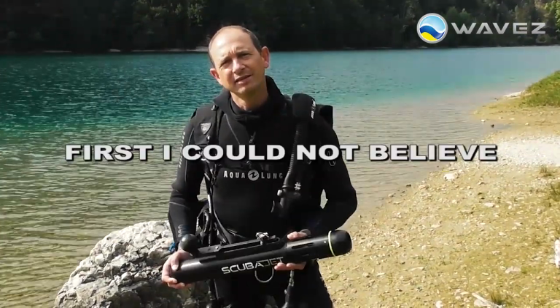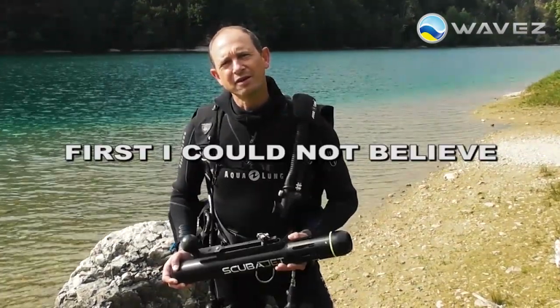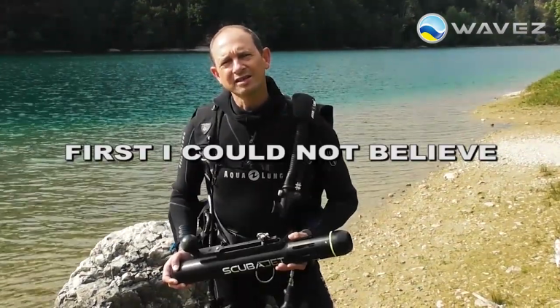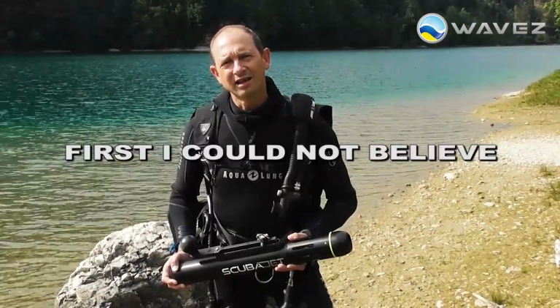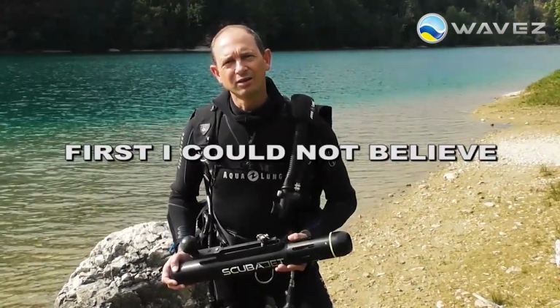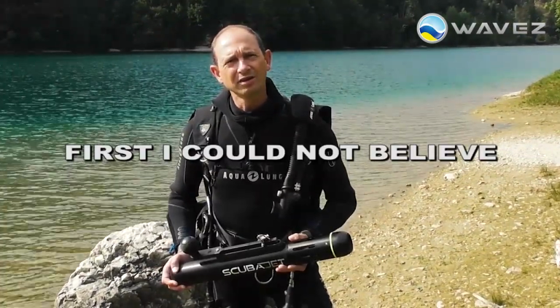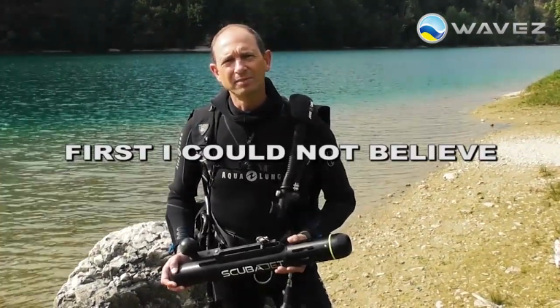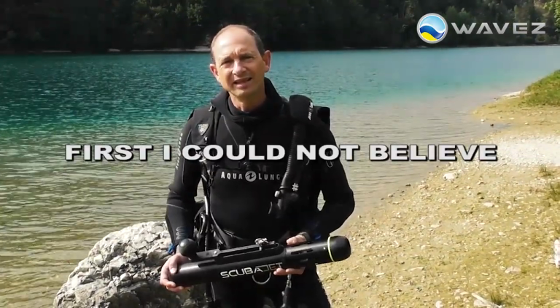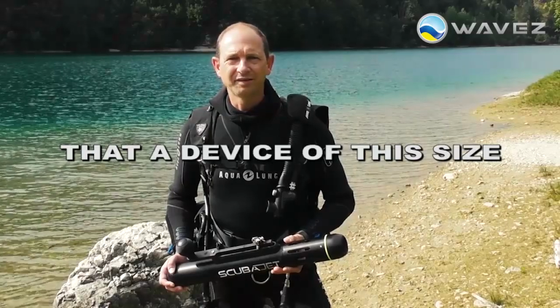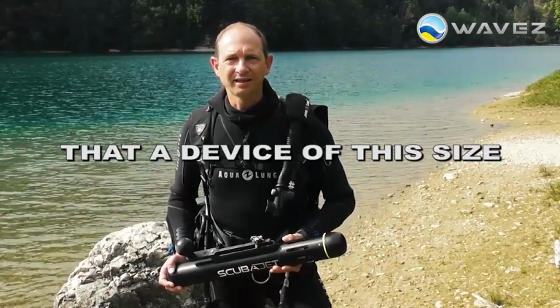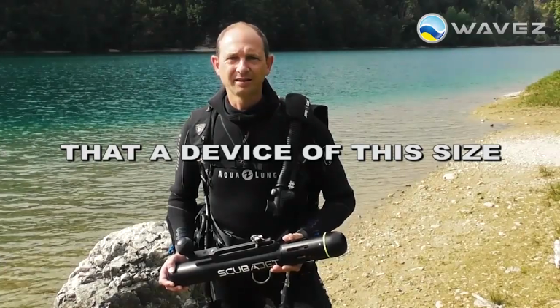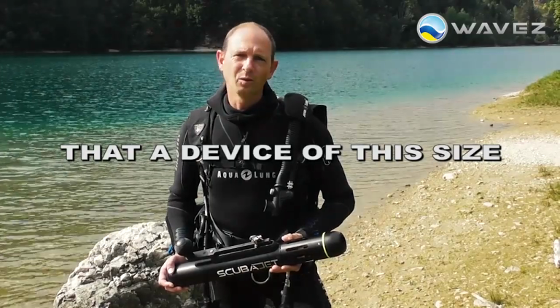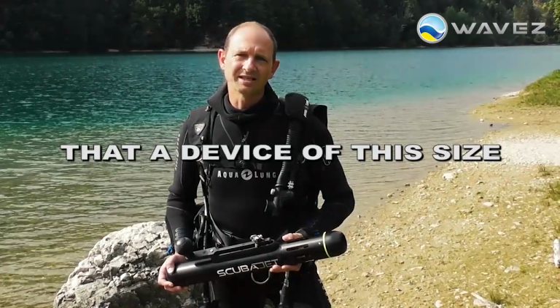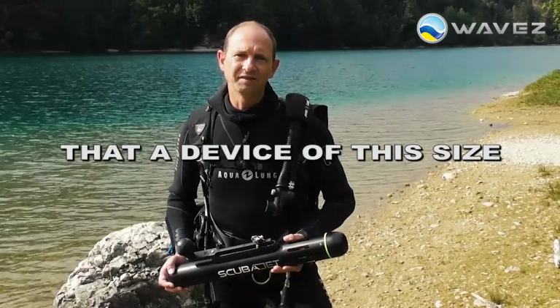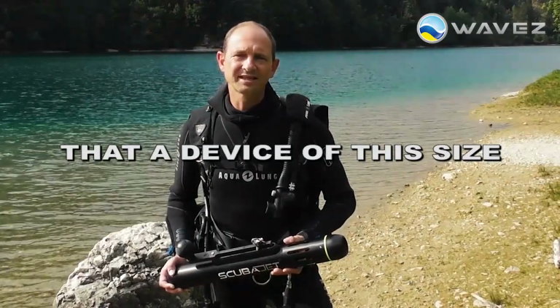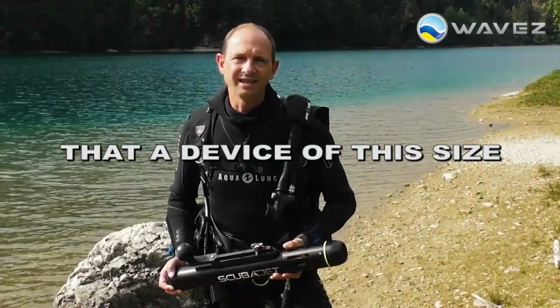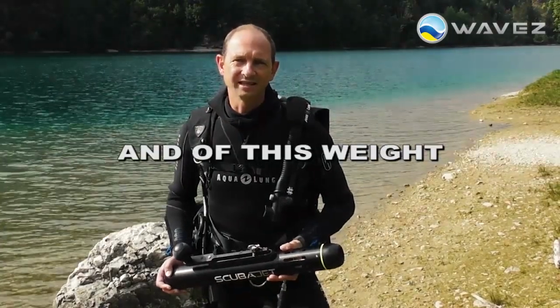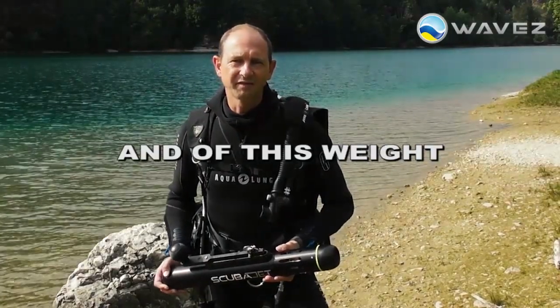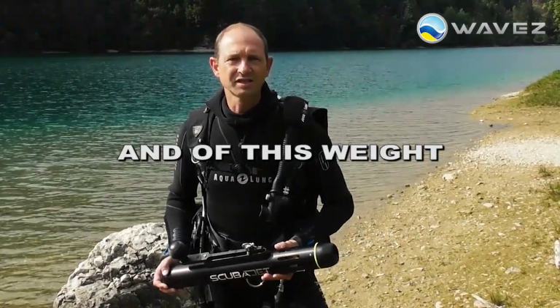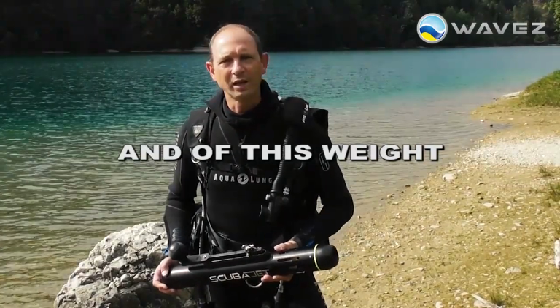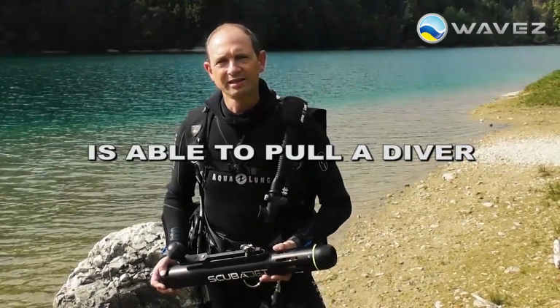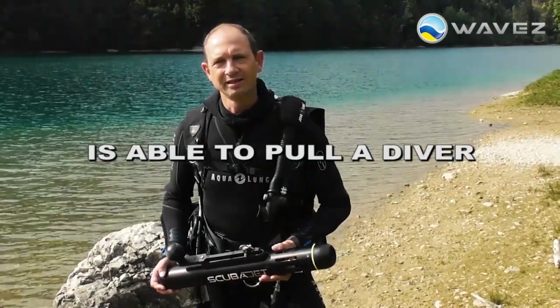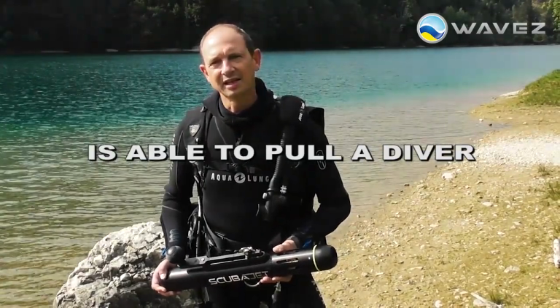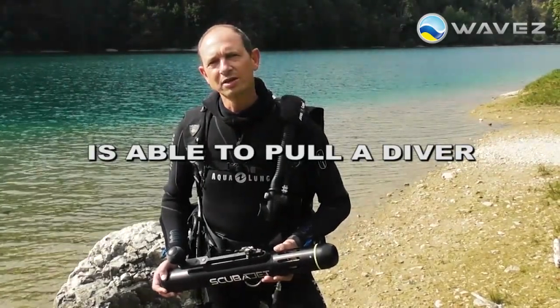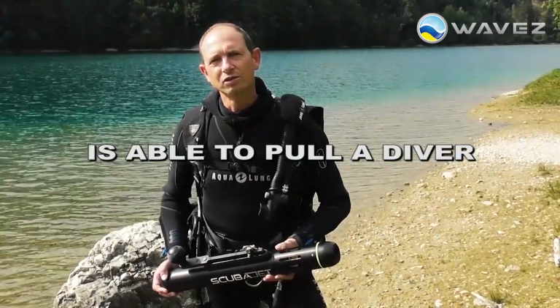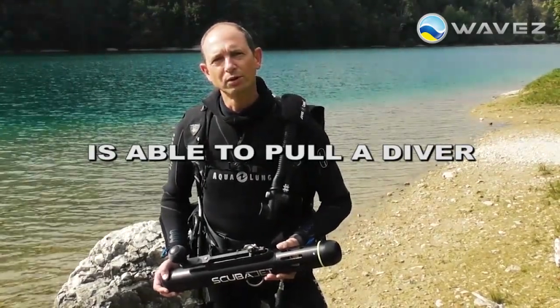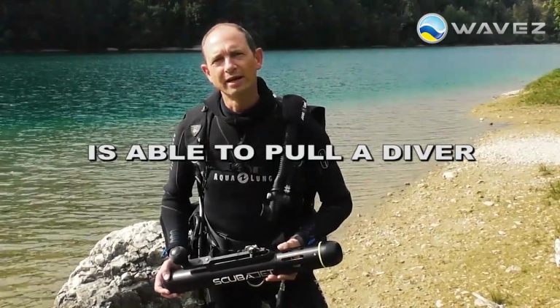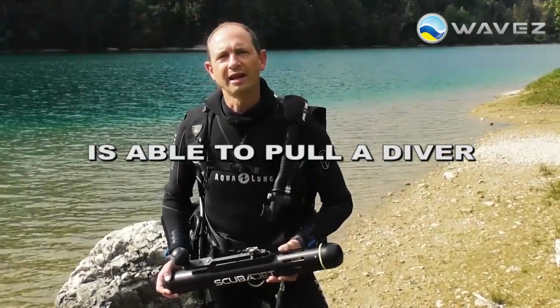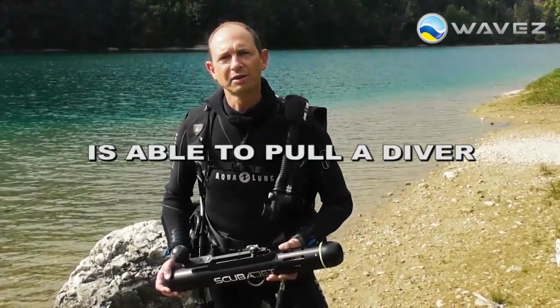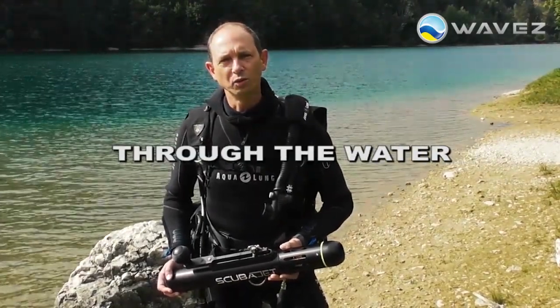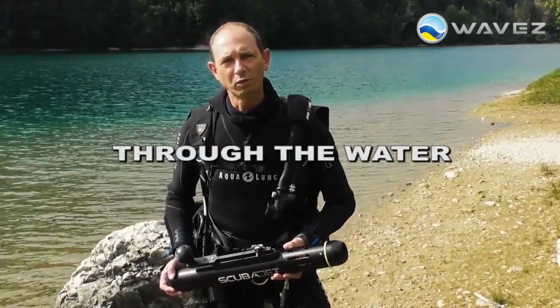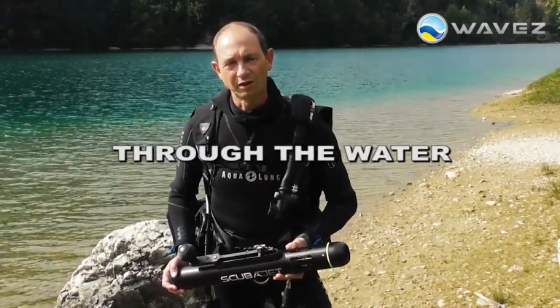First, I could not believe that a device of this size and of this weight is able to pull a diver through the water.